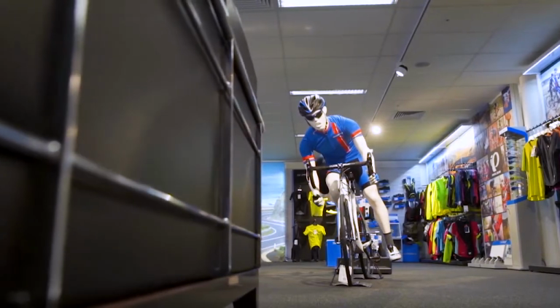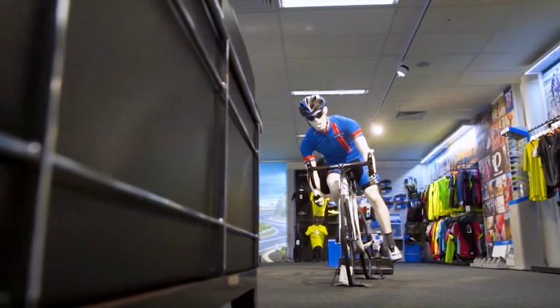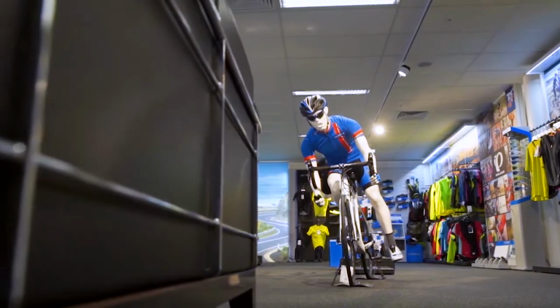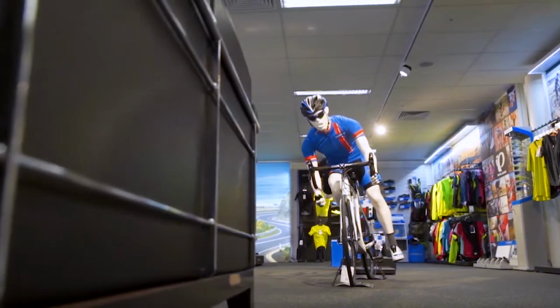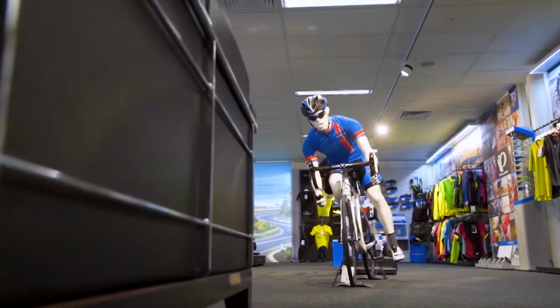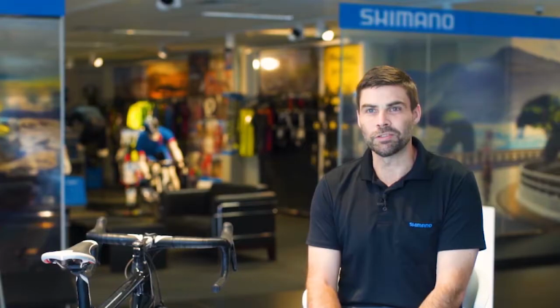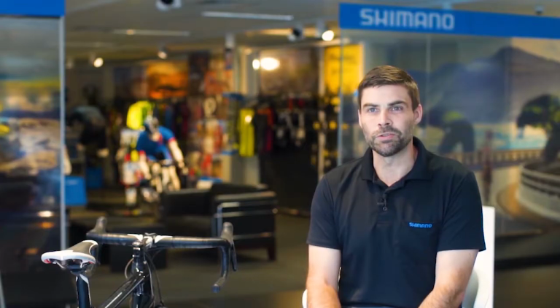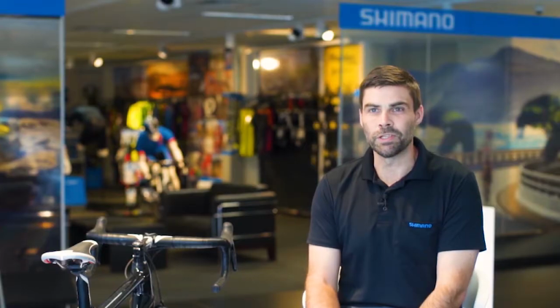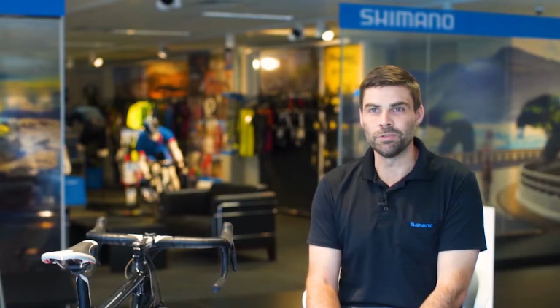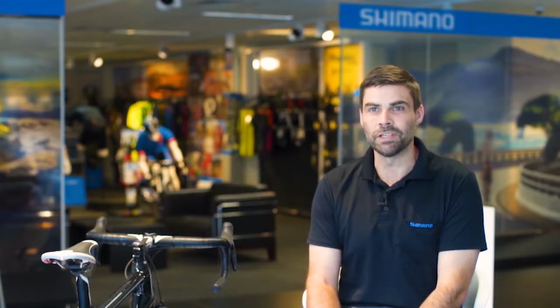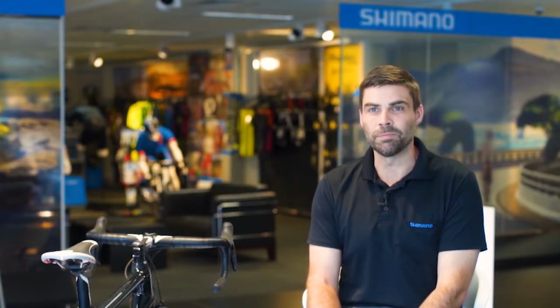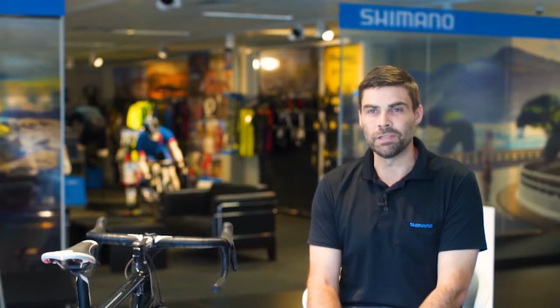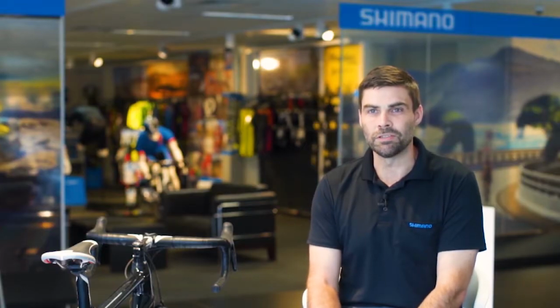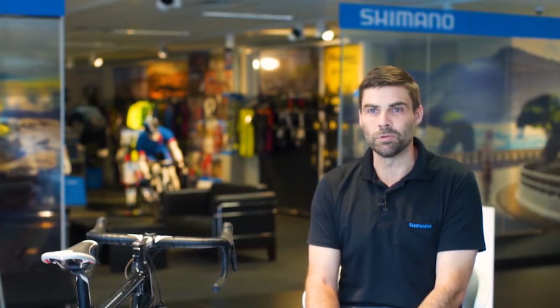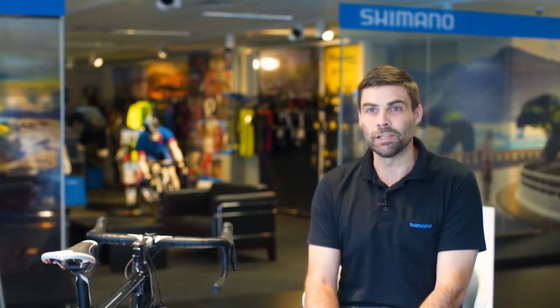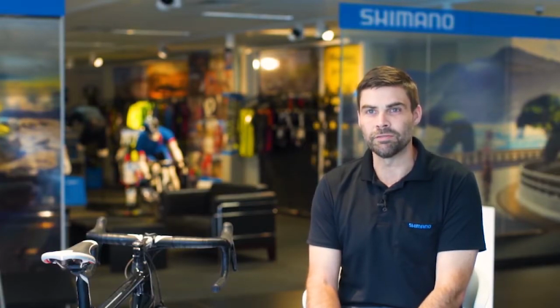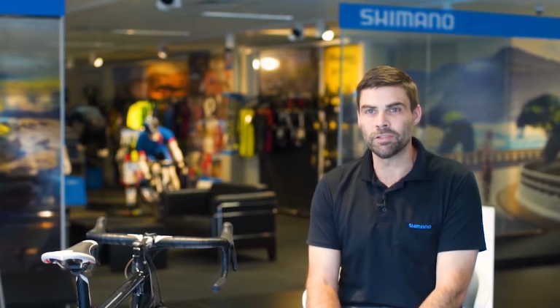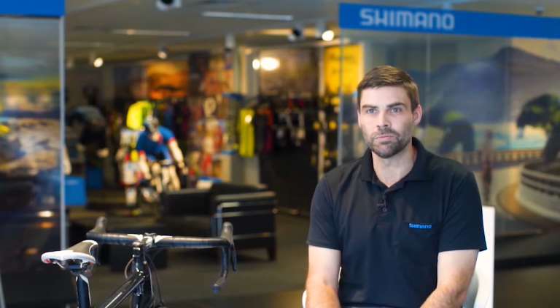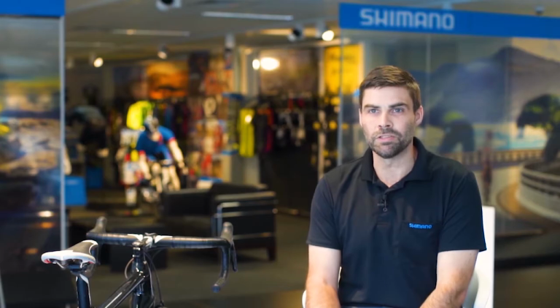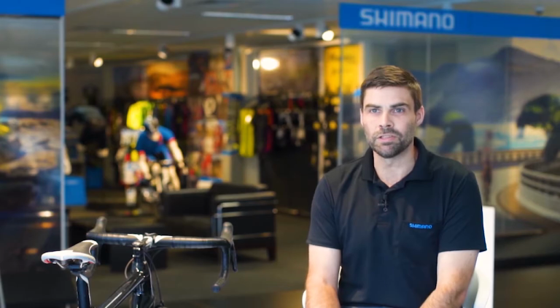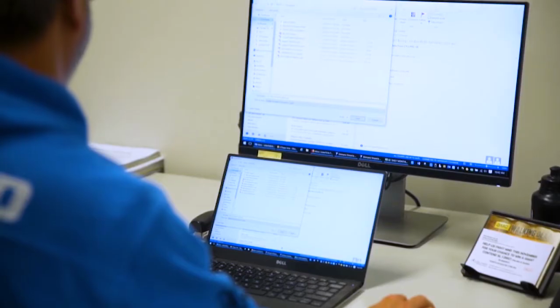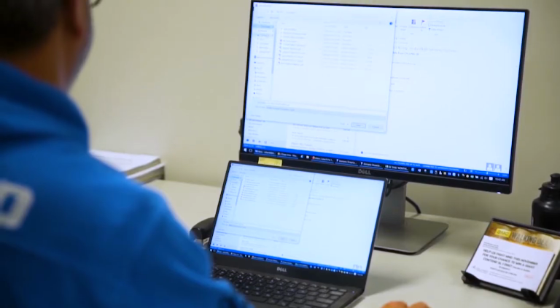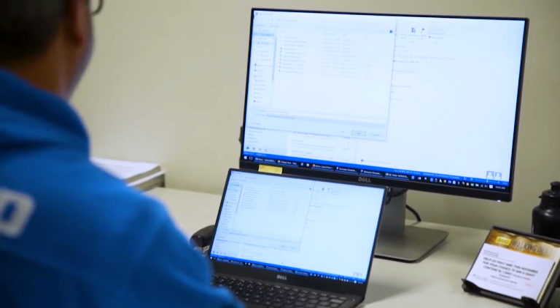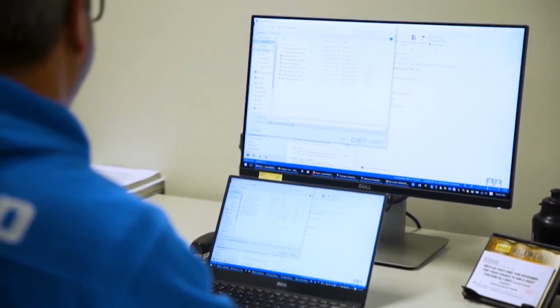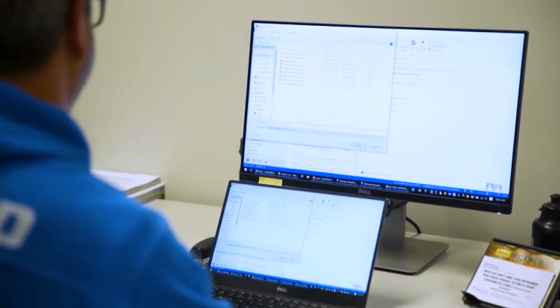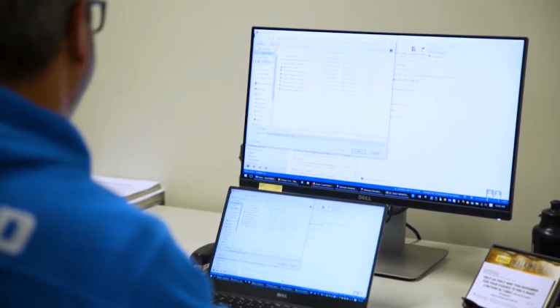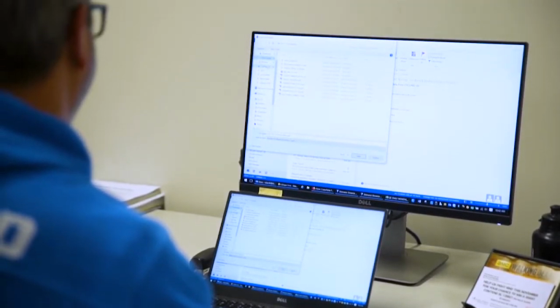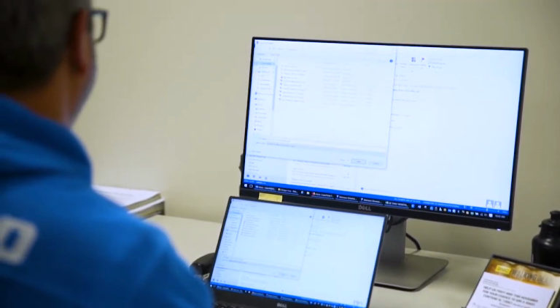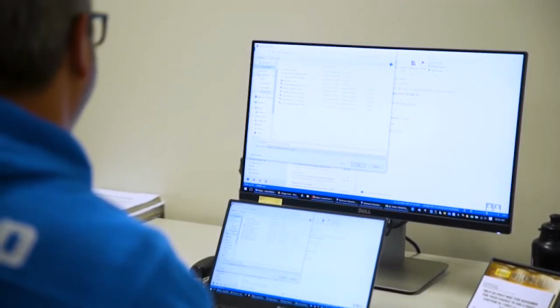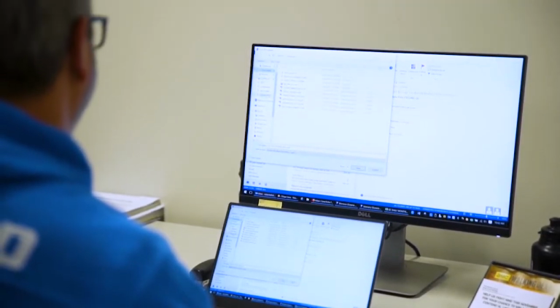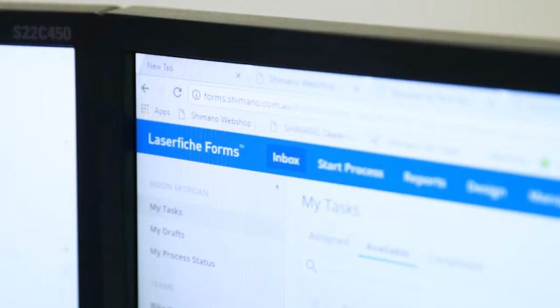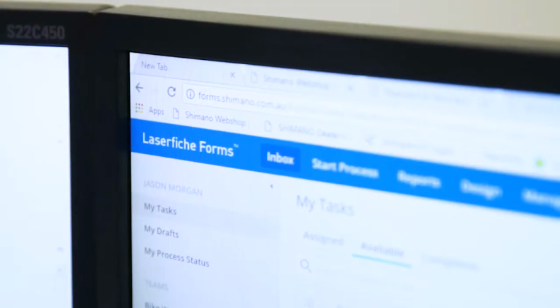The current Ricoh solution we use in the company is called Laserfish, which is a document digitisation and workflow solution.